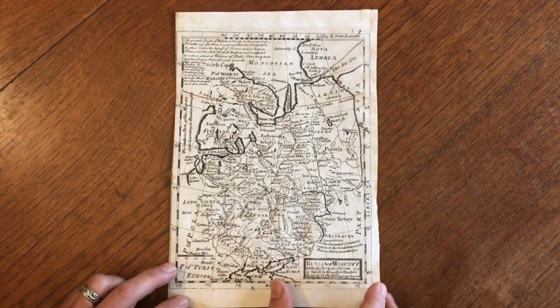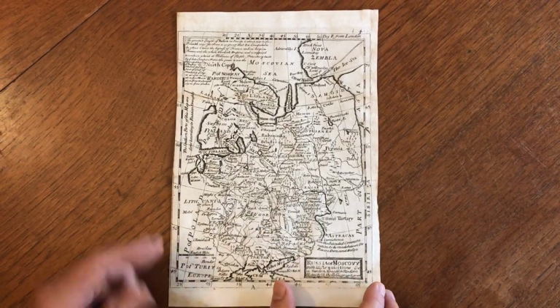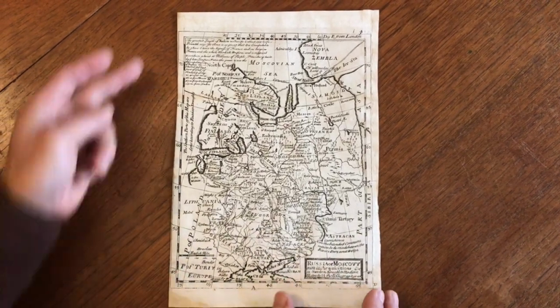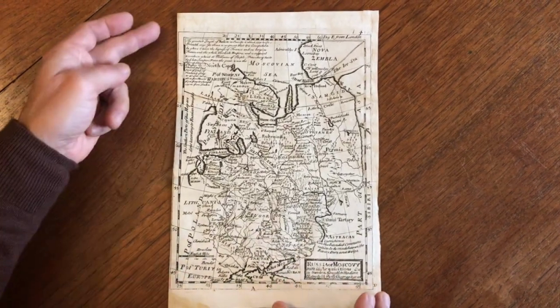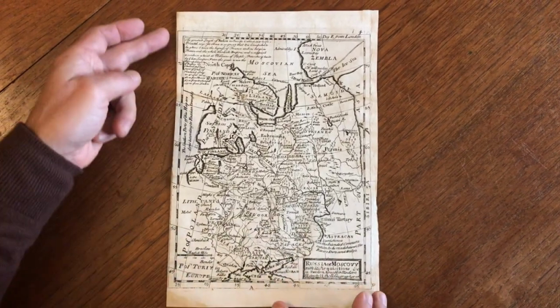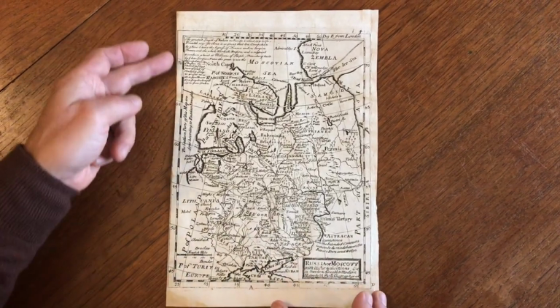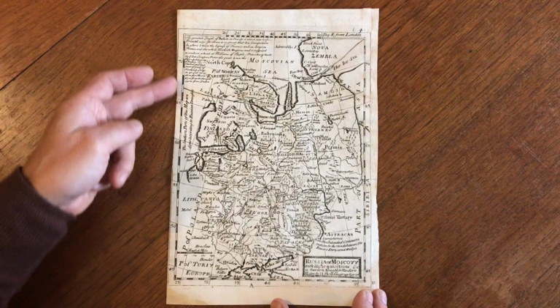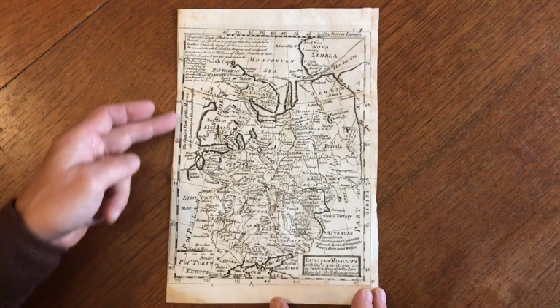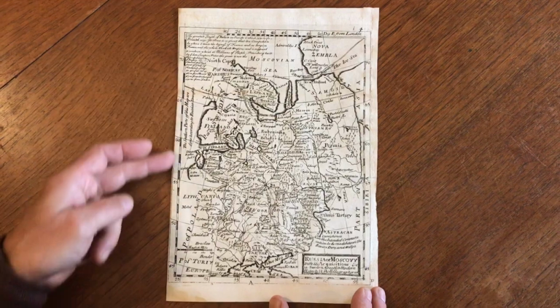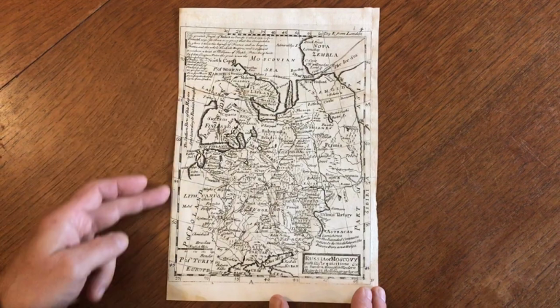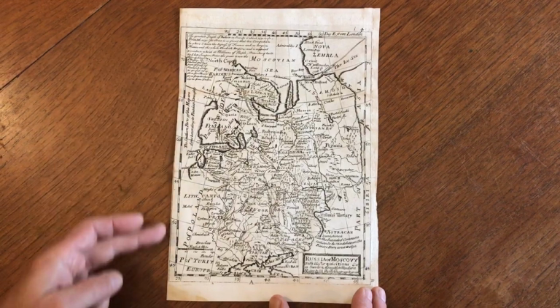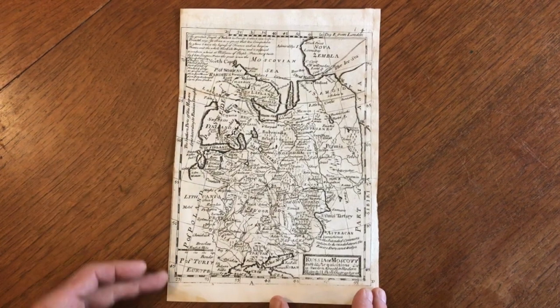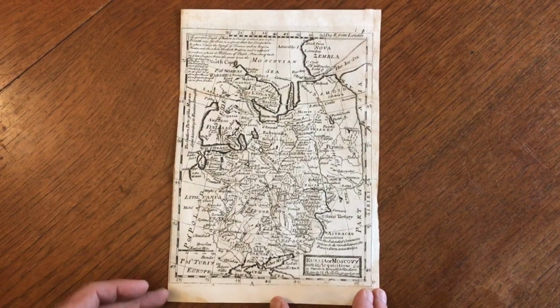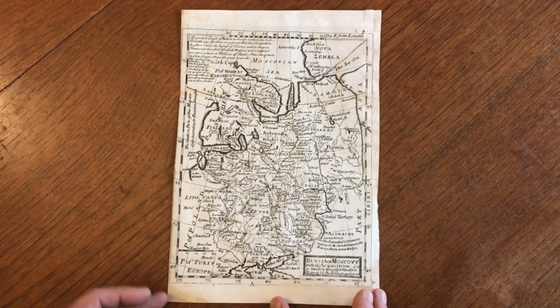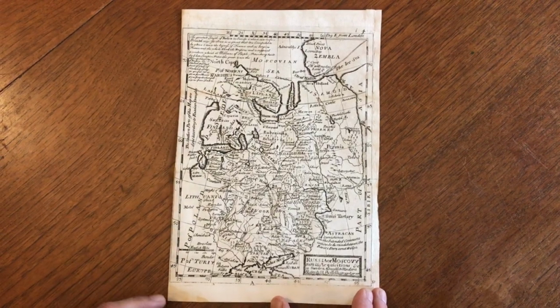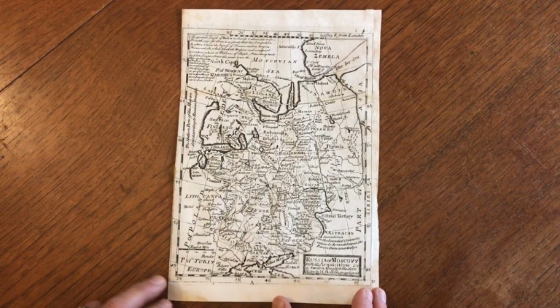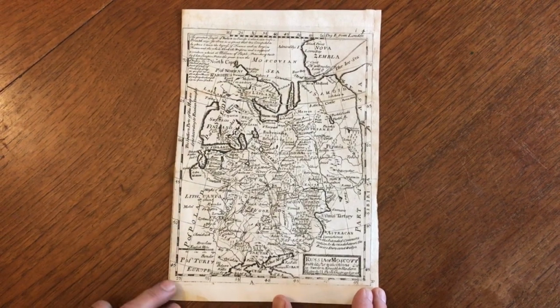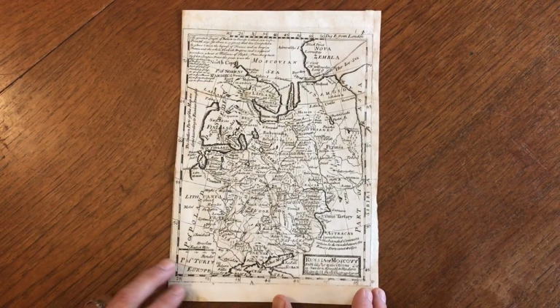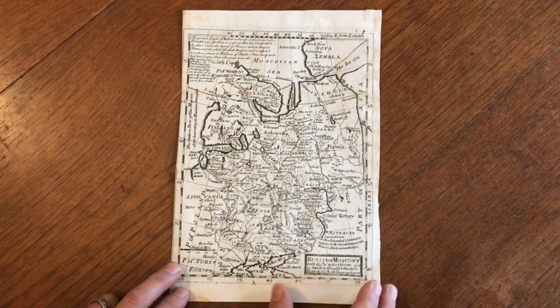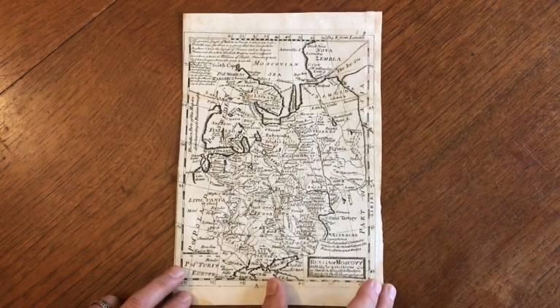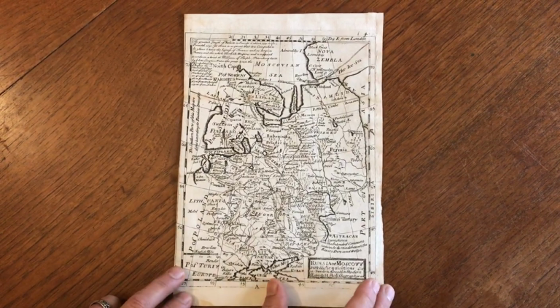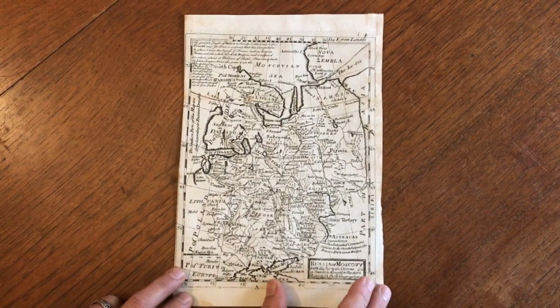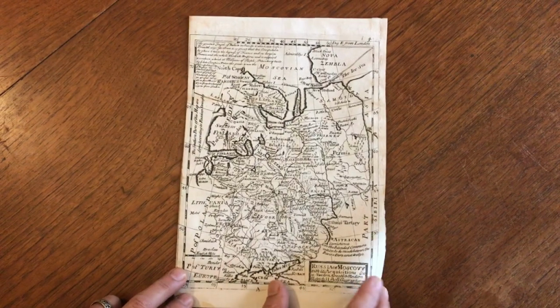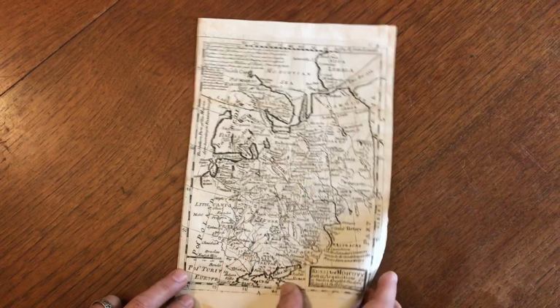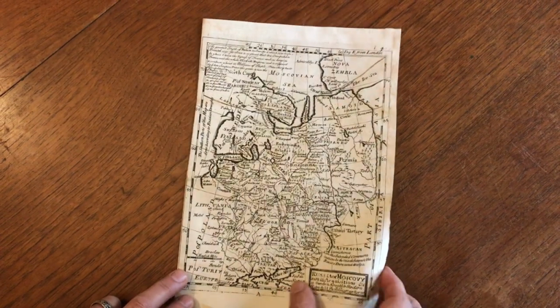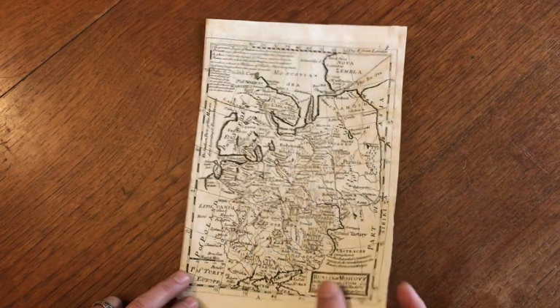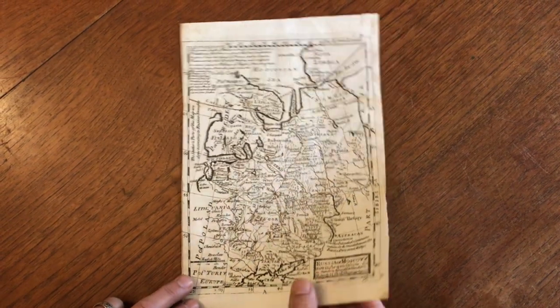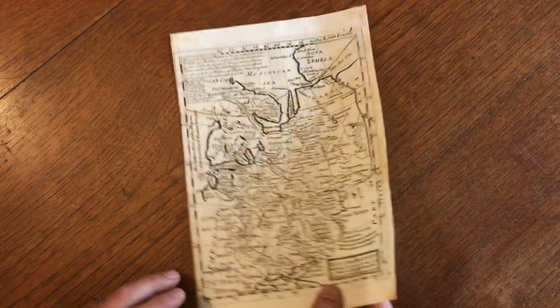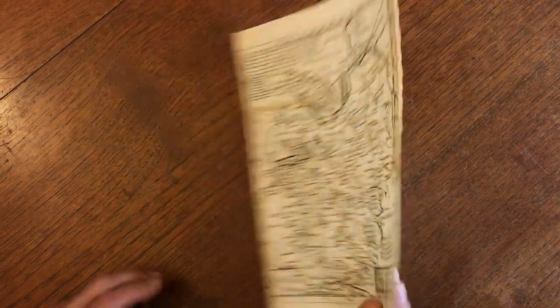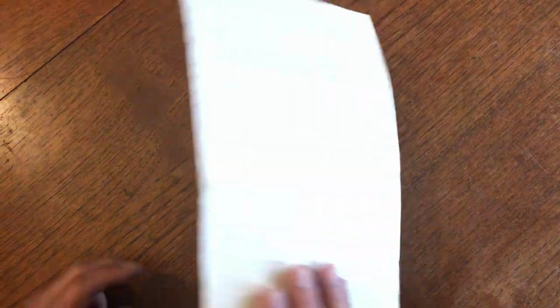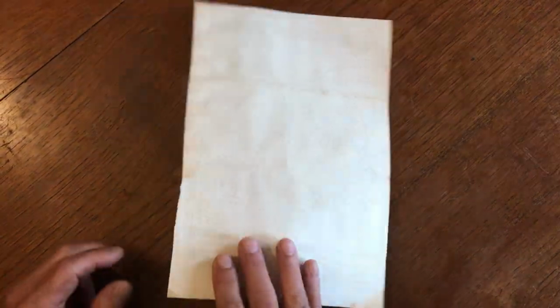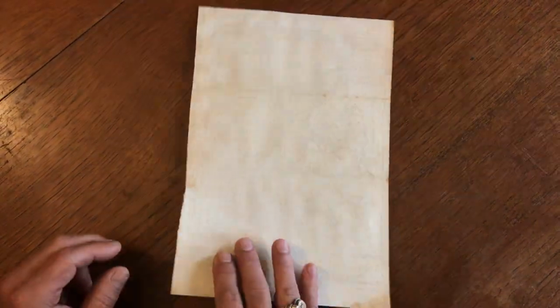The map, as you can see, has a narrow side margin, as many maps of this era often do.